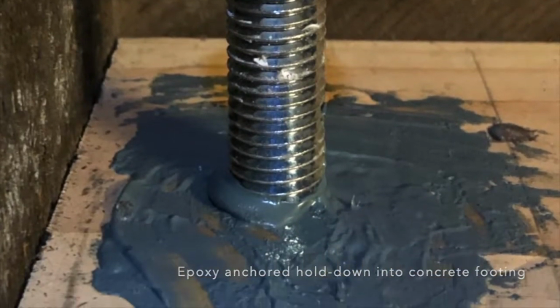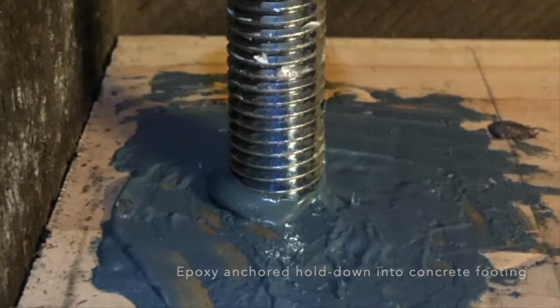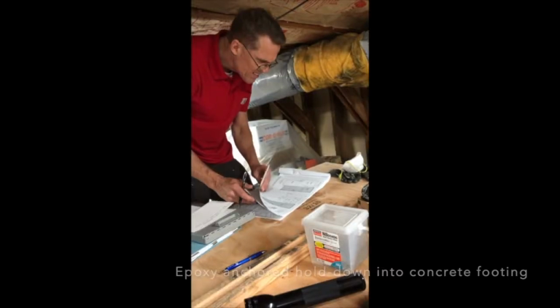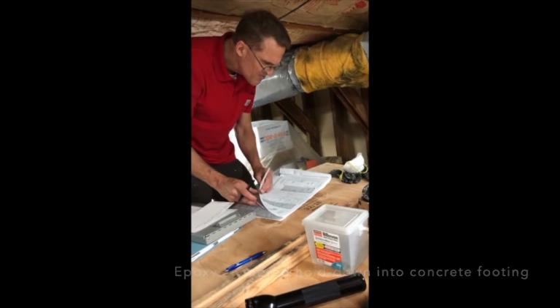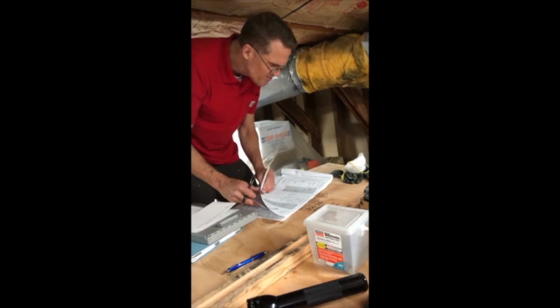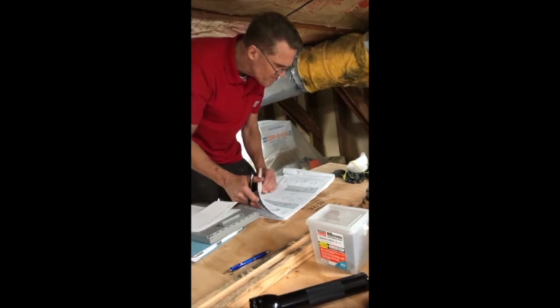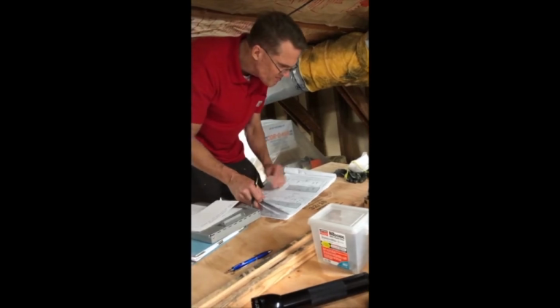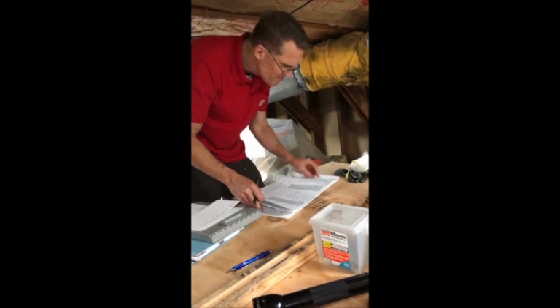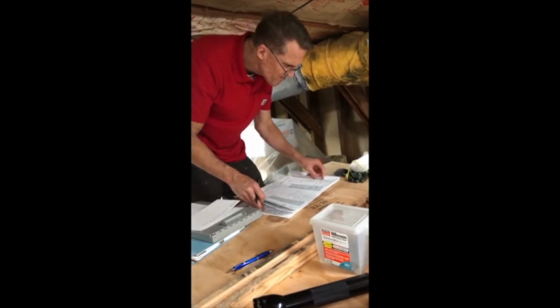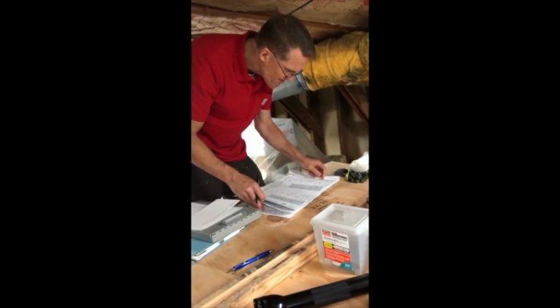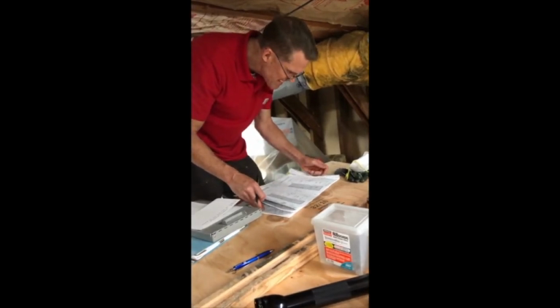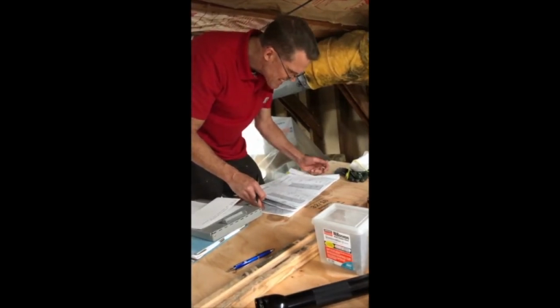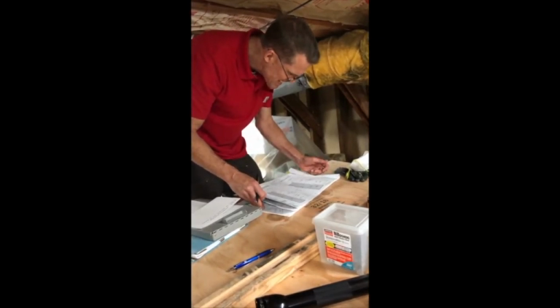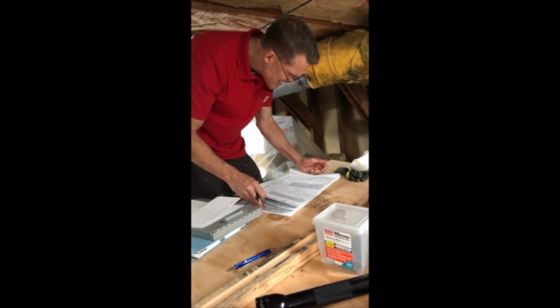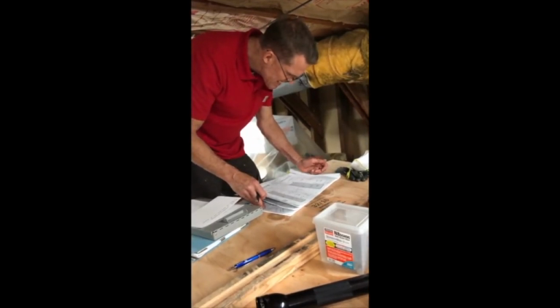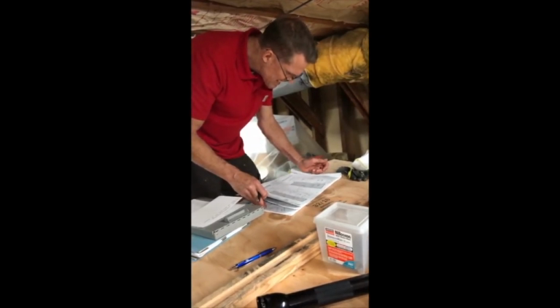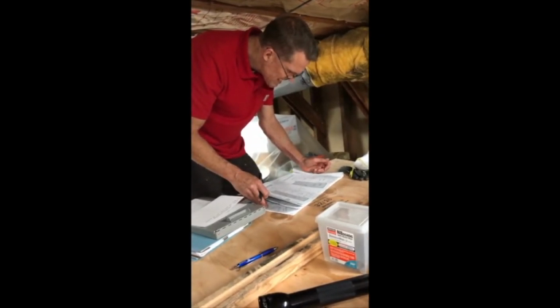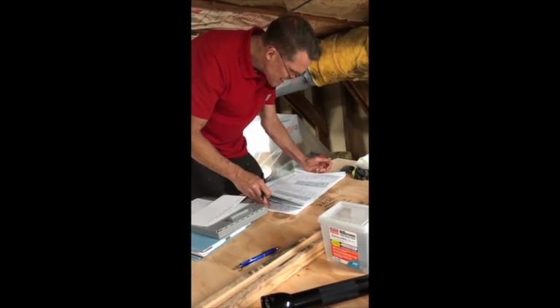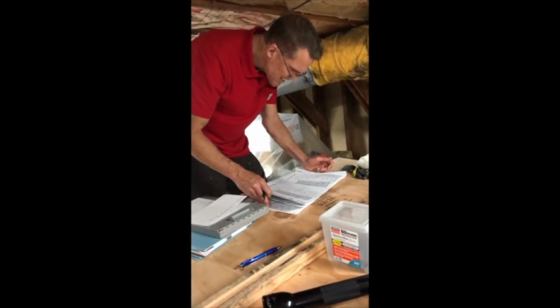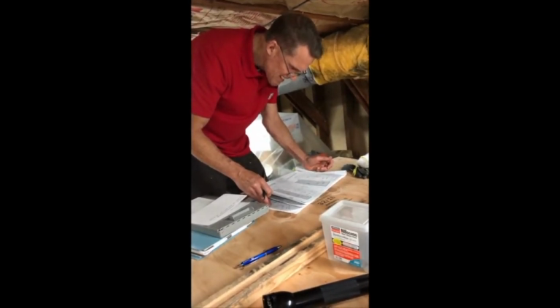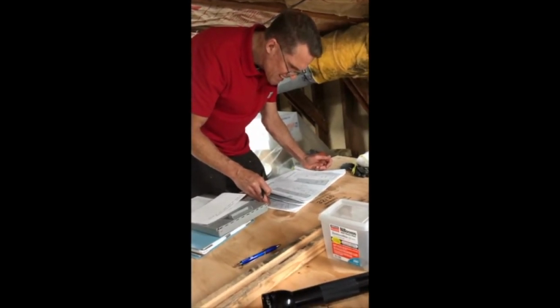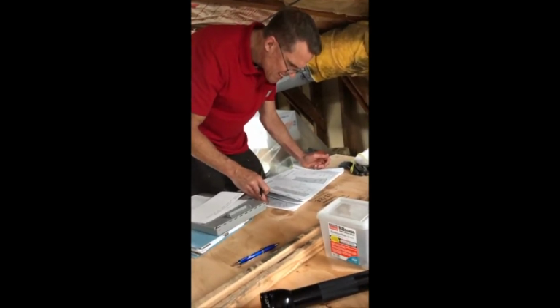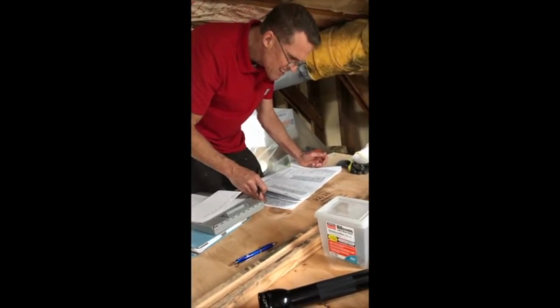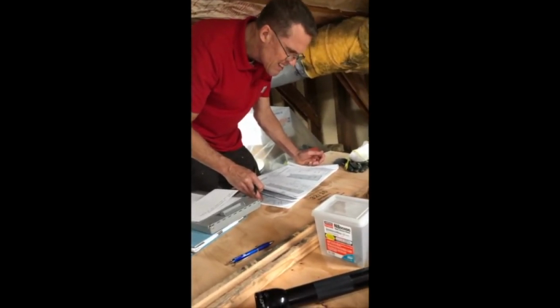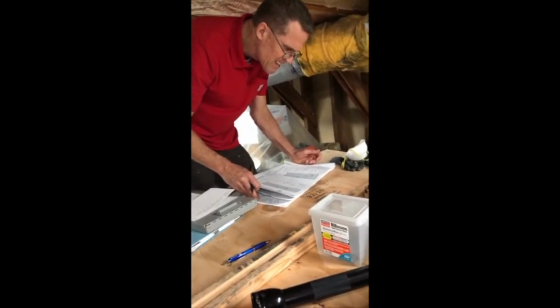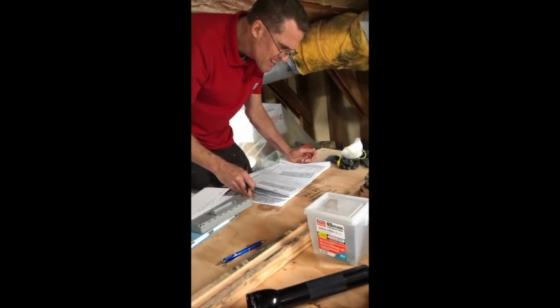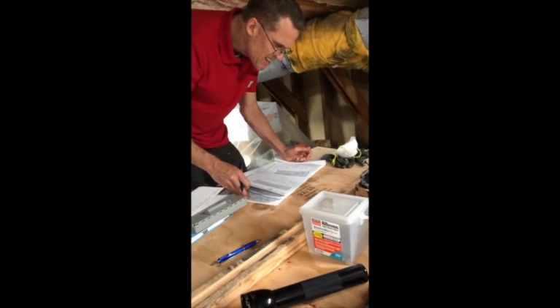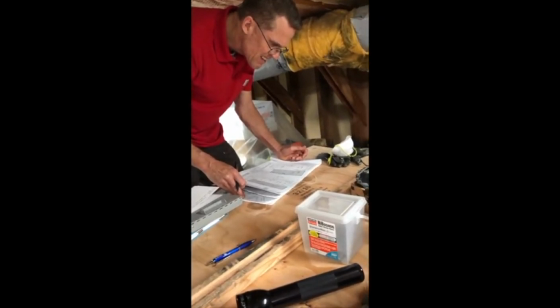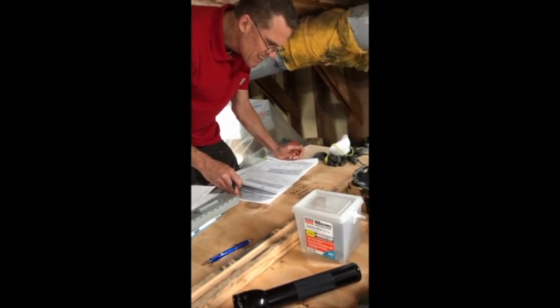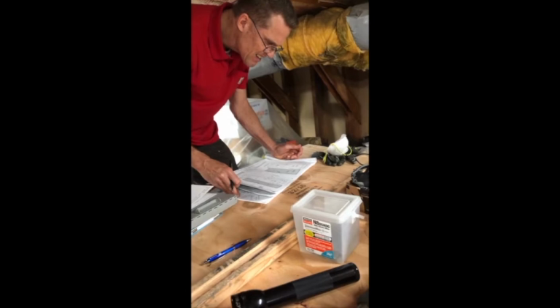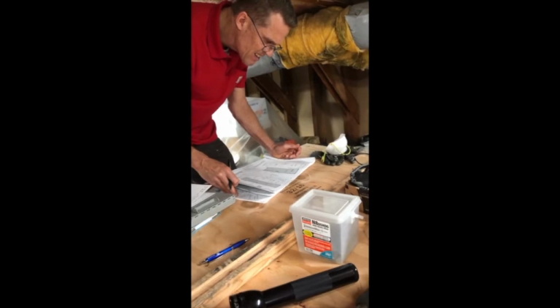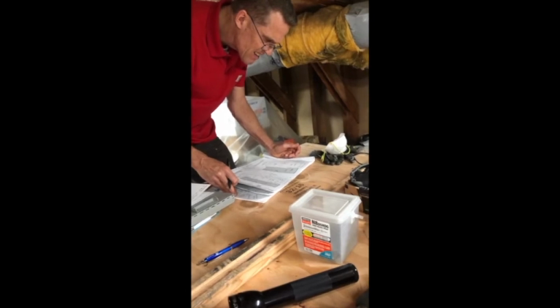Here we have the inspector signing off on the bolt installation, and that's a good thing.